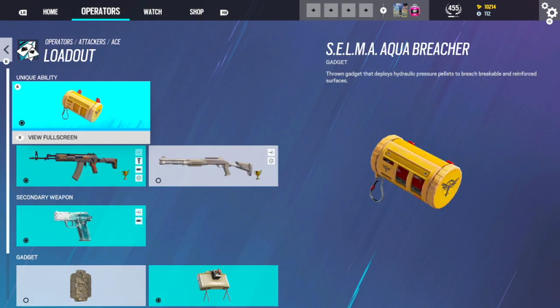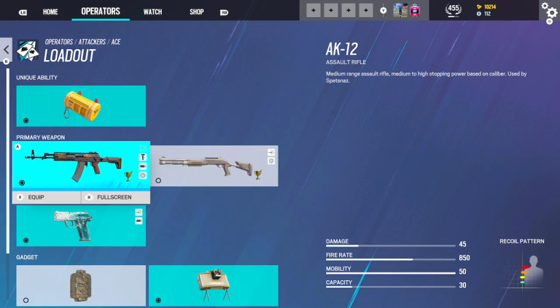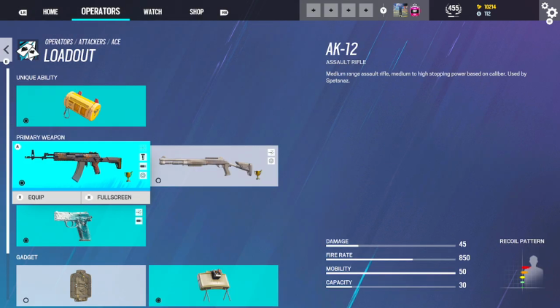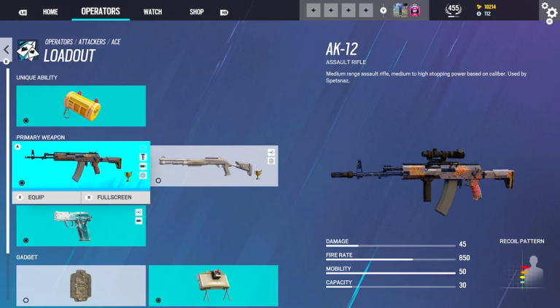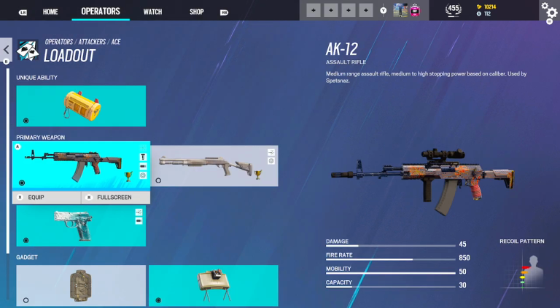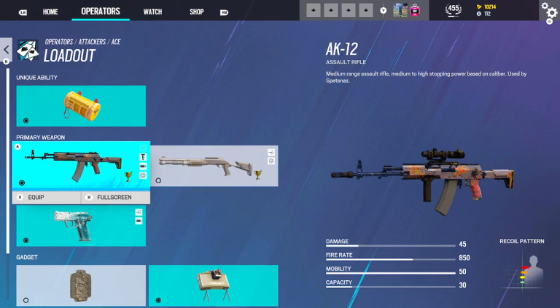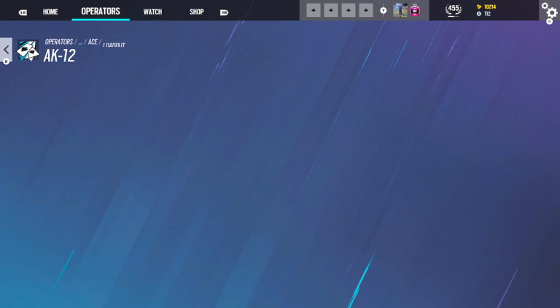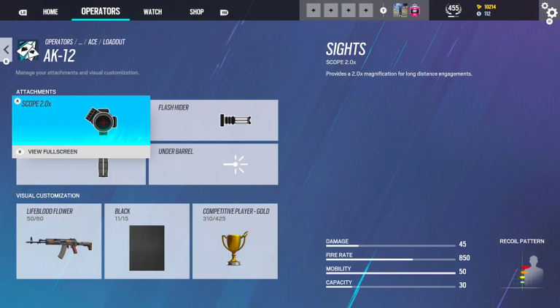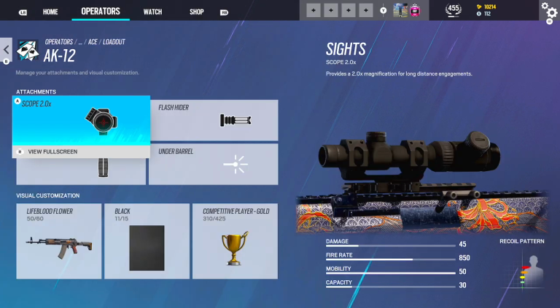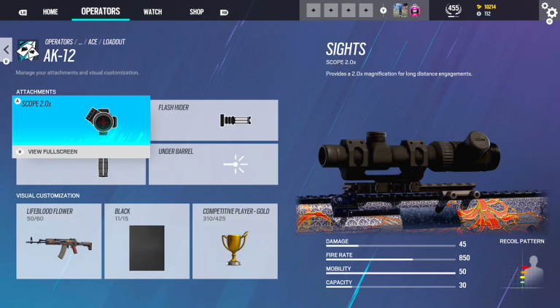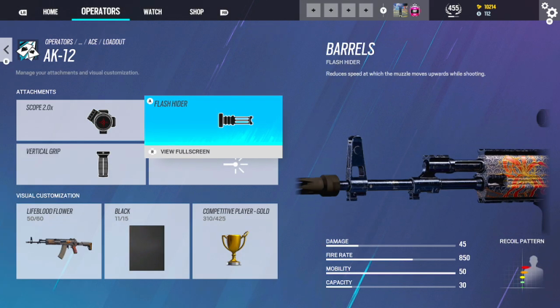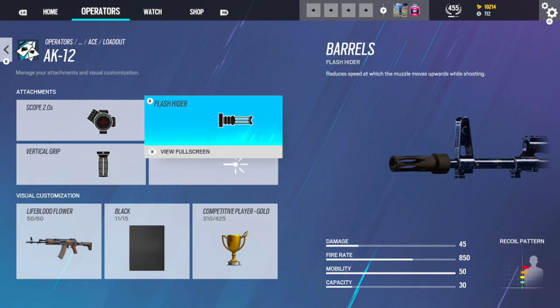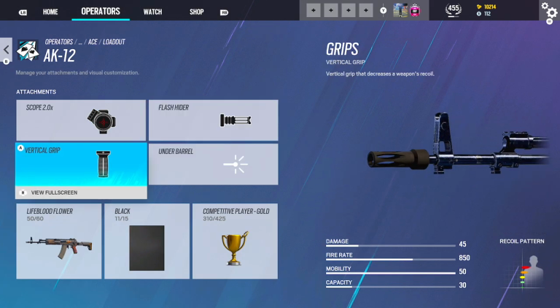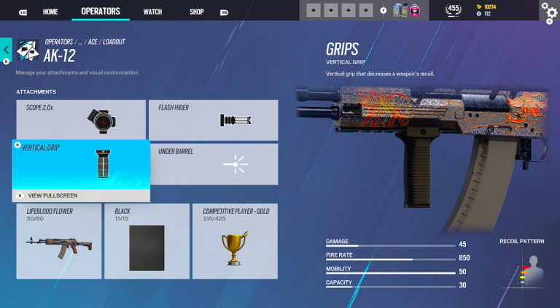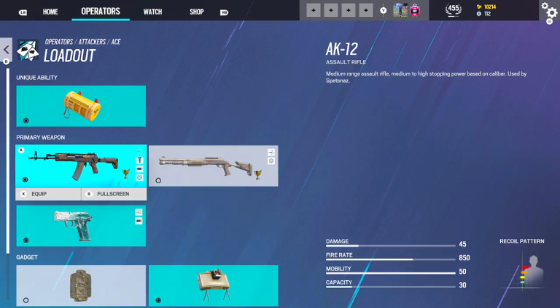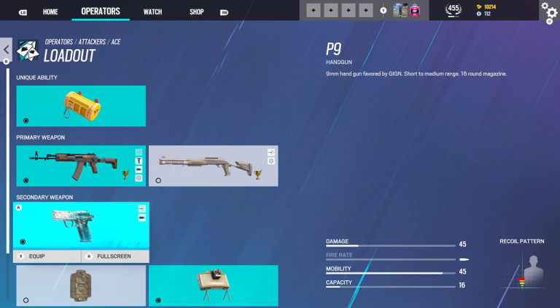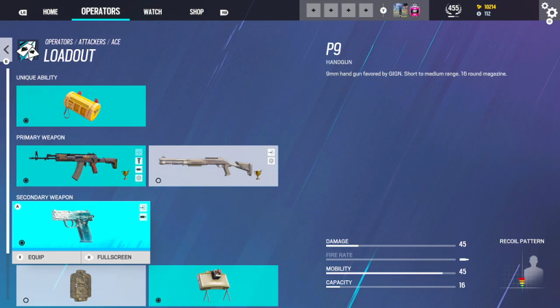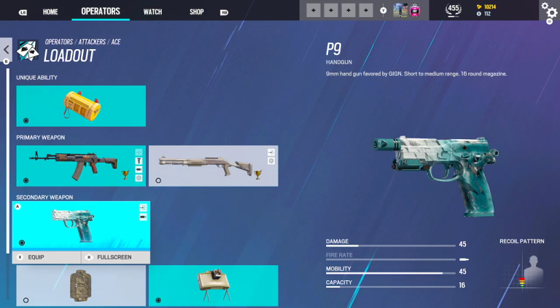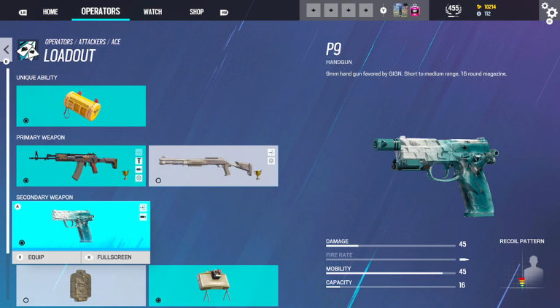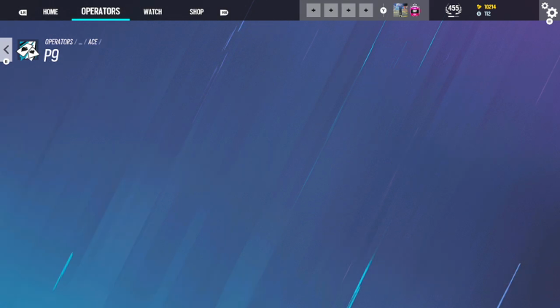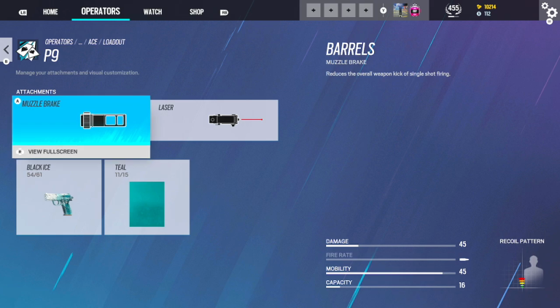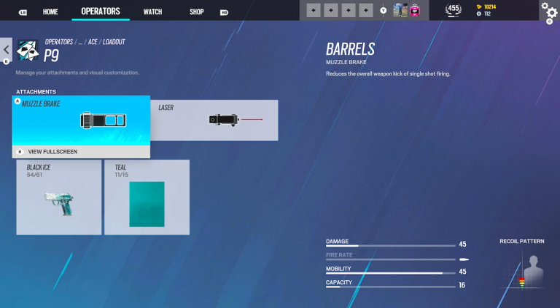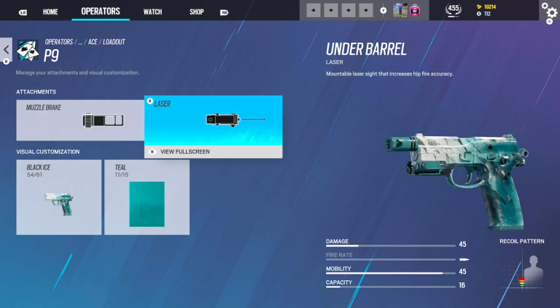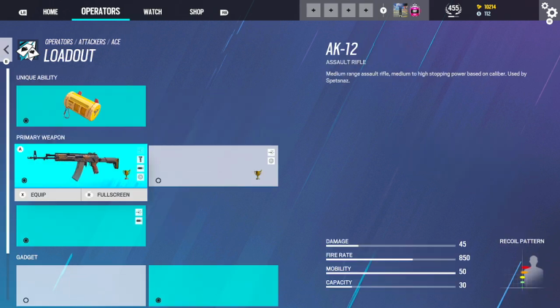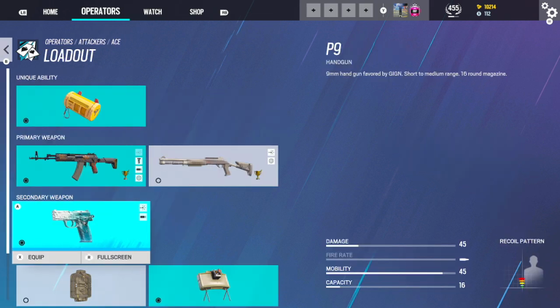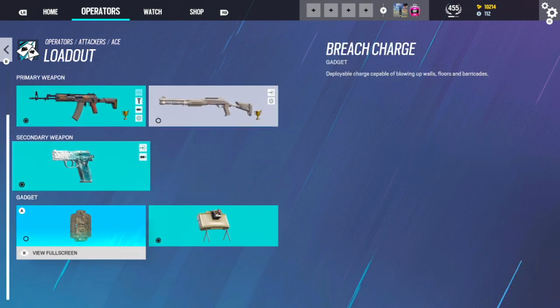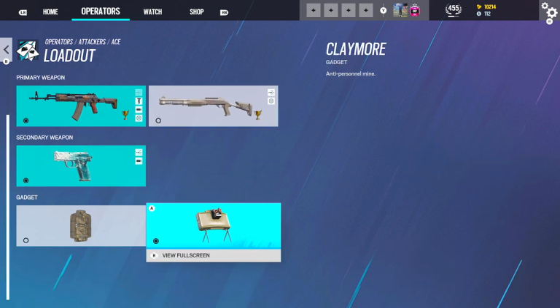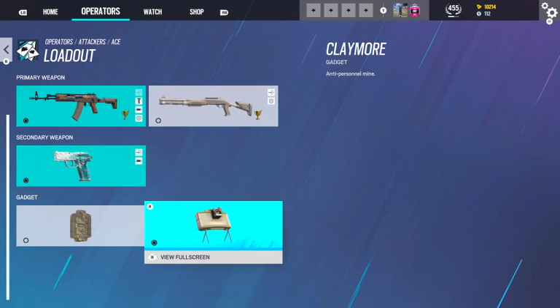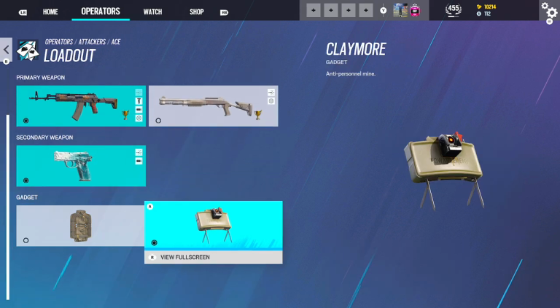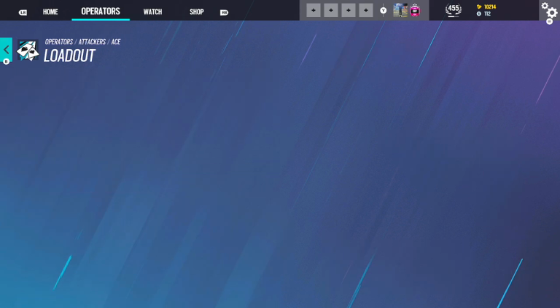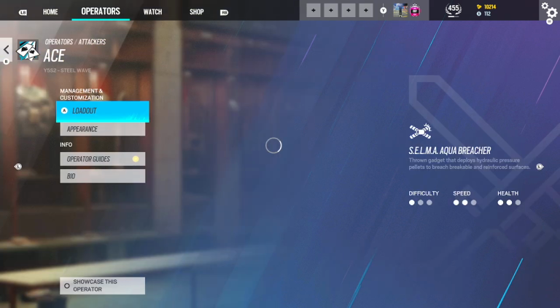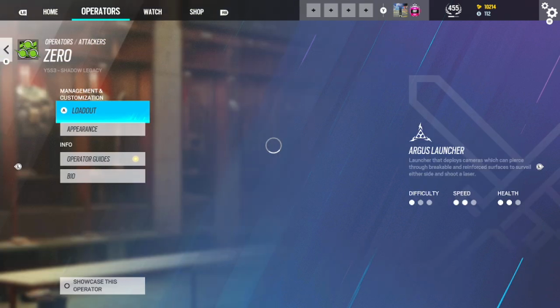Ace — we're going to be using the AK-12: 2.0, Flash, Vertical. Muzzle, Laser for the pistol. Claymore.